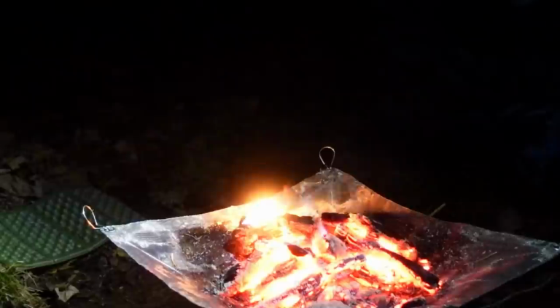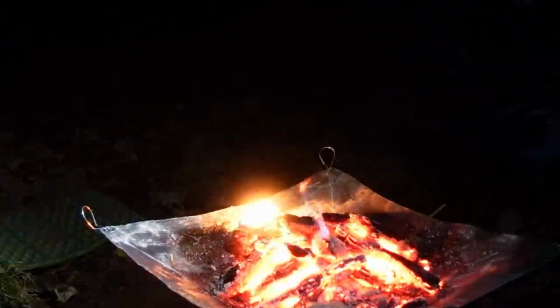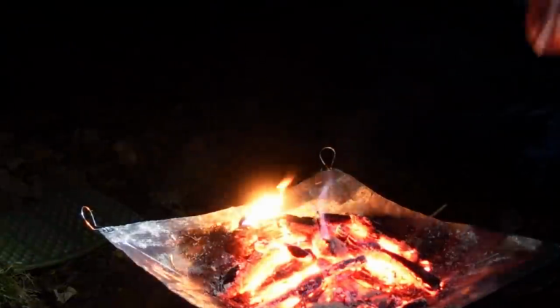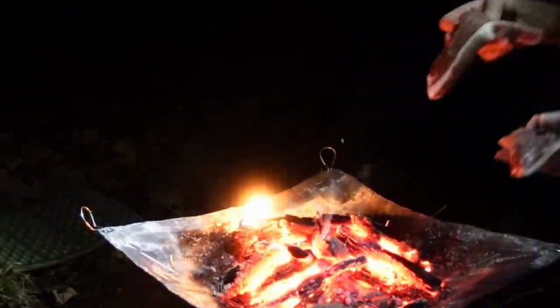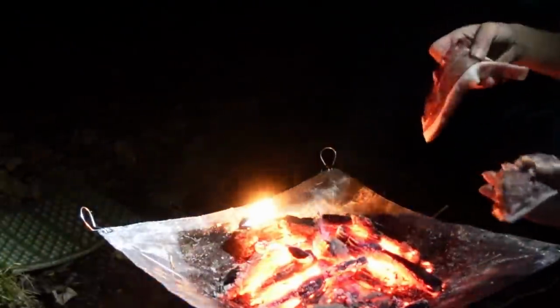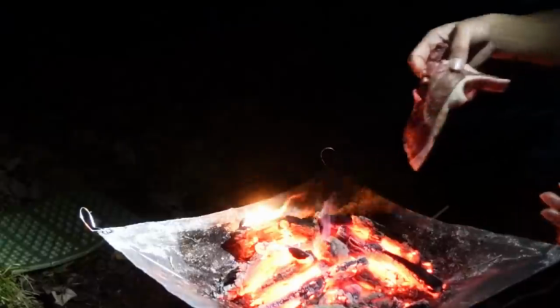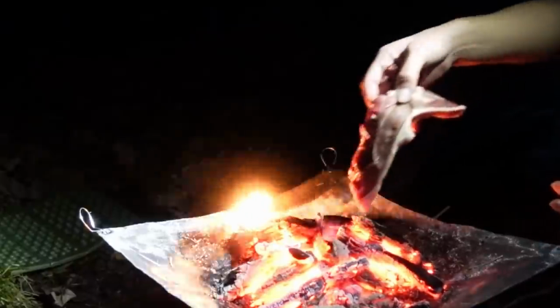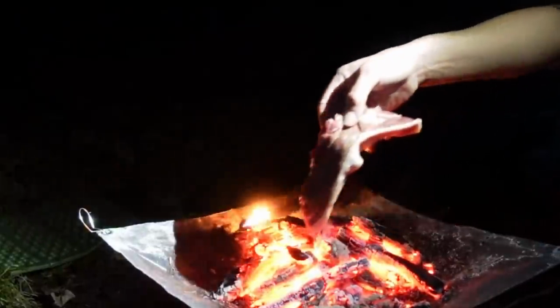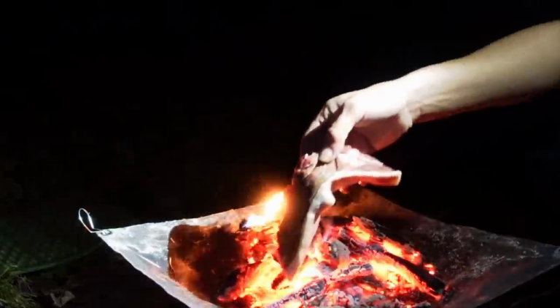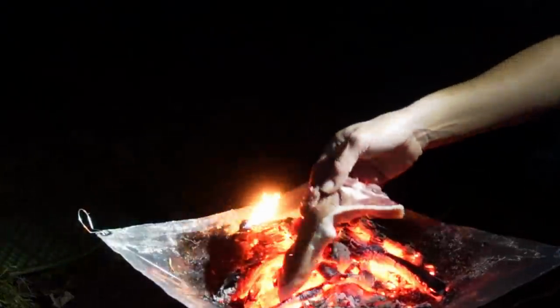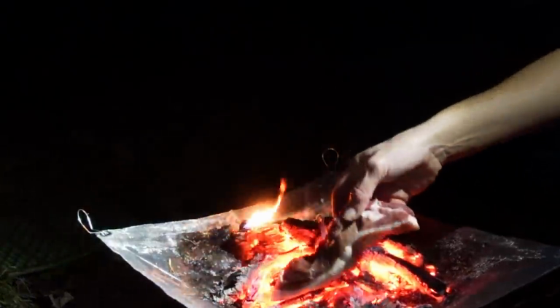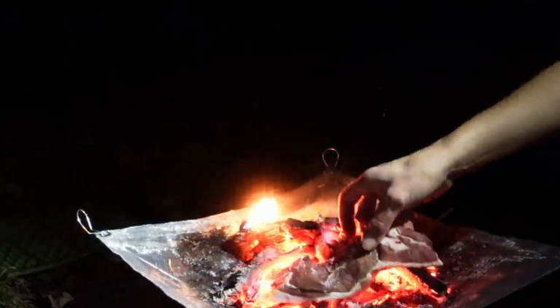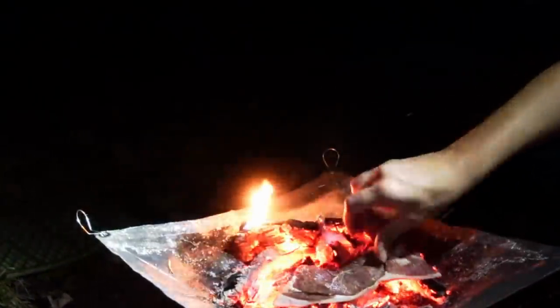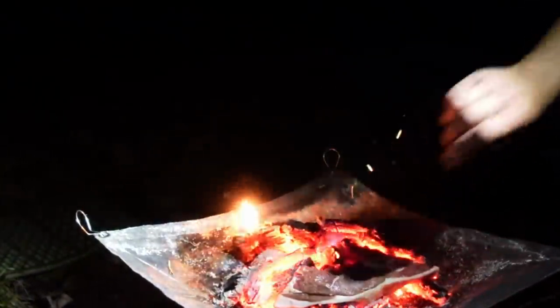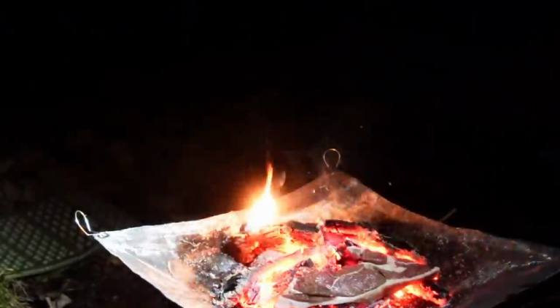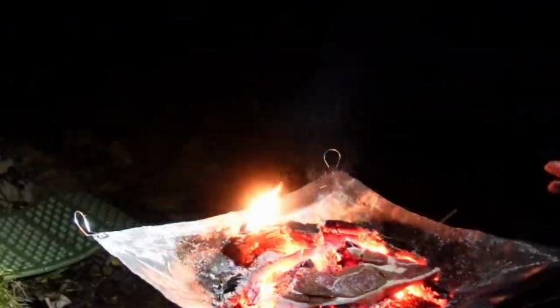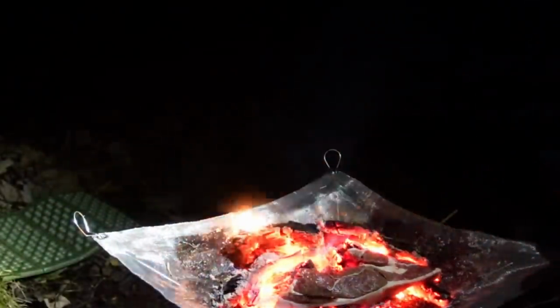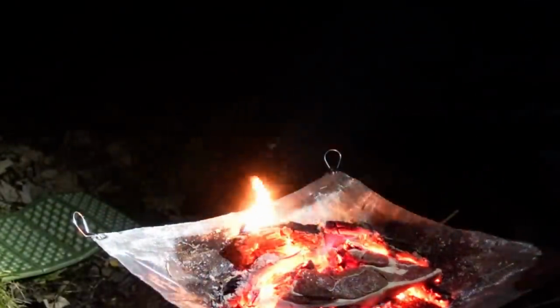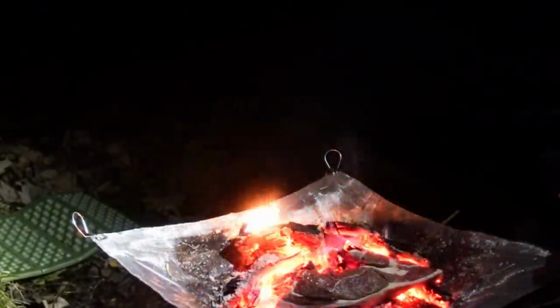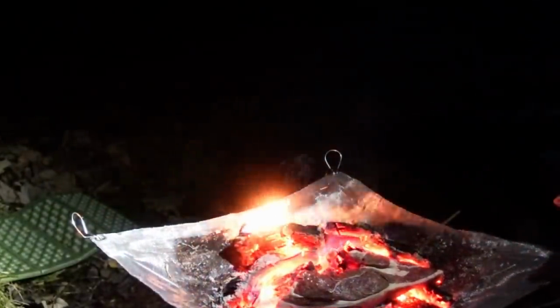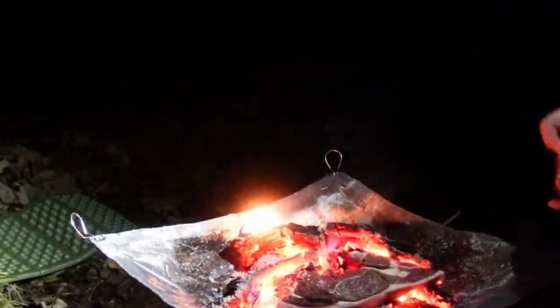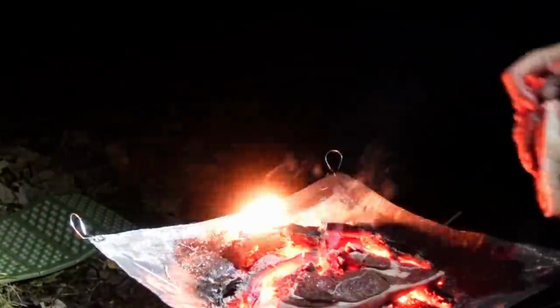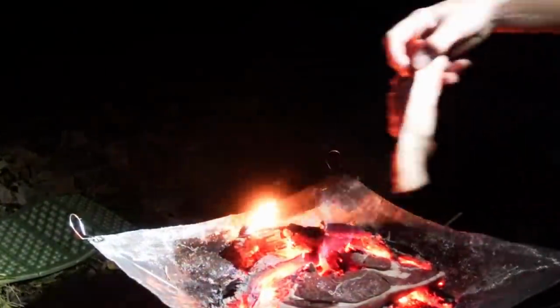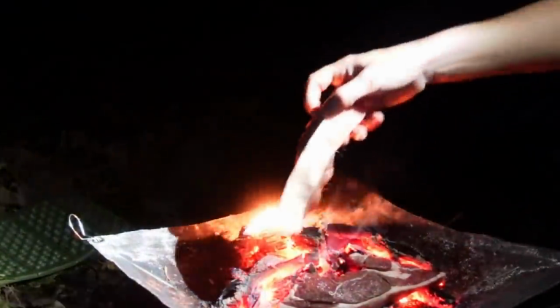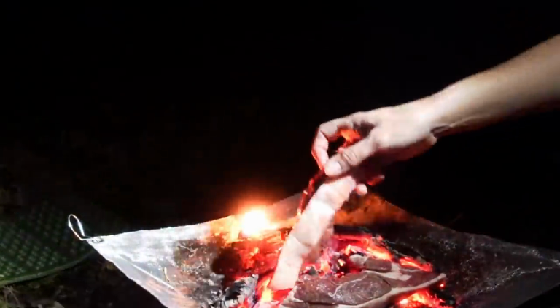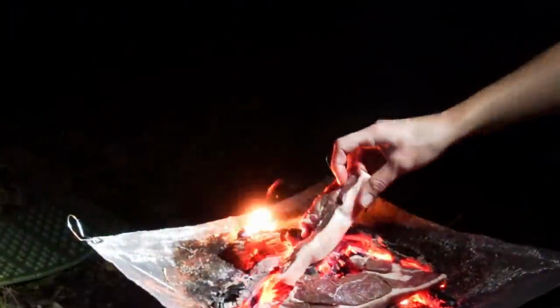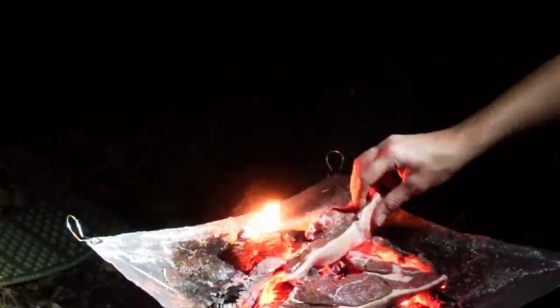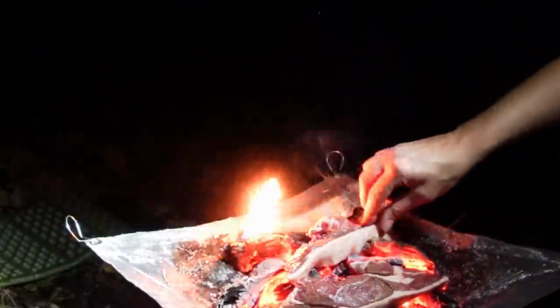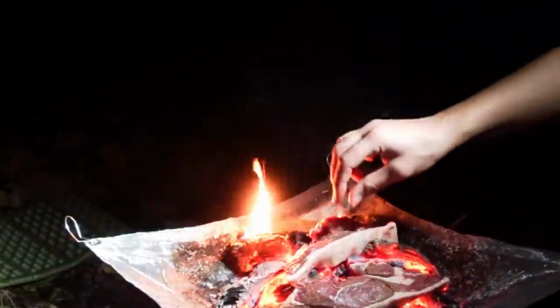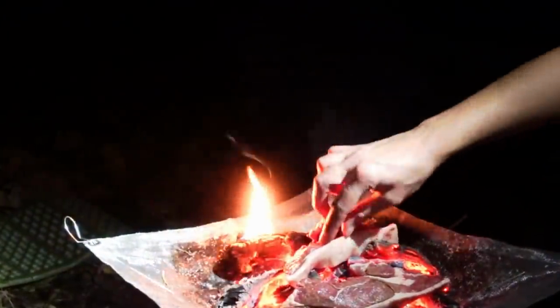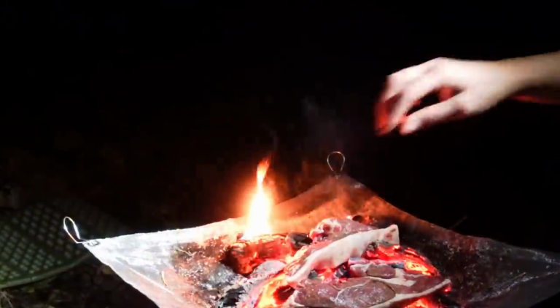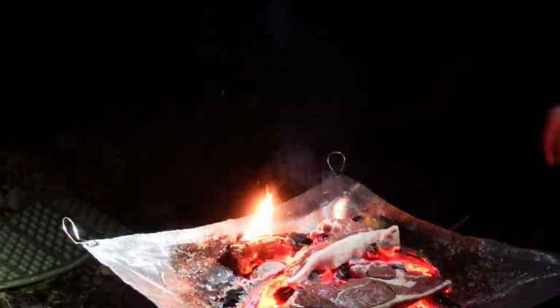Here's my two lamb steaks. I'm going to put these on now, straight on the coals, like that.